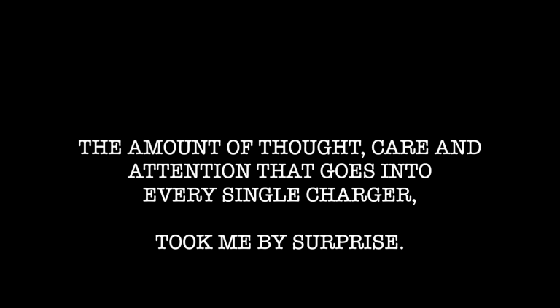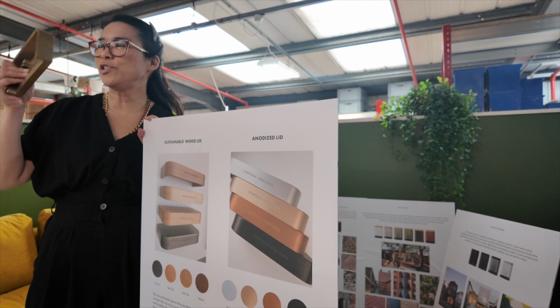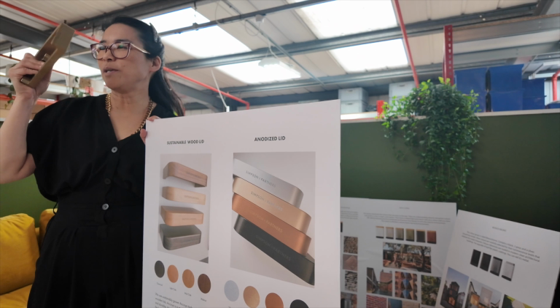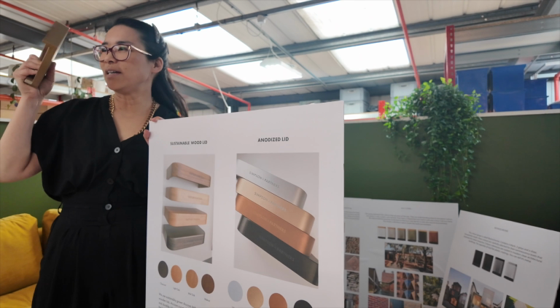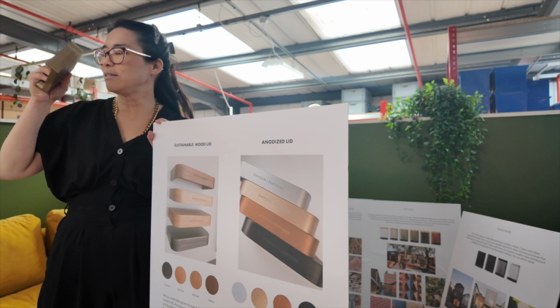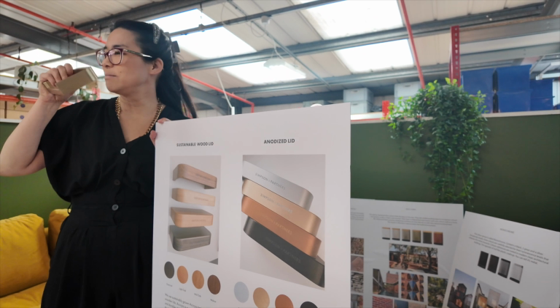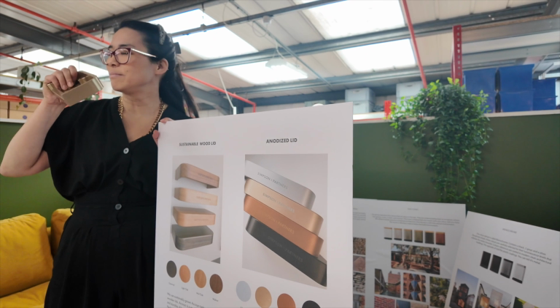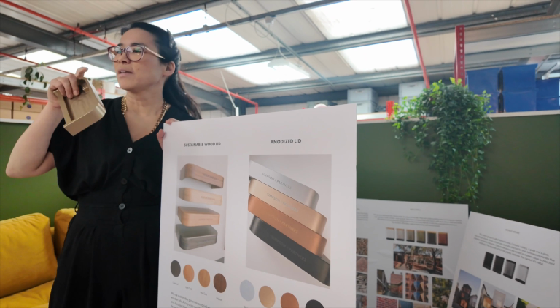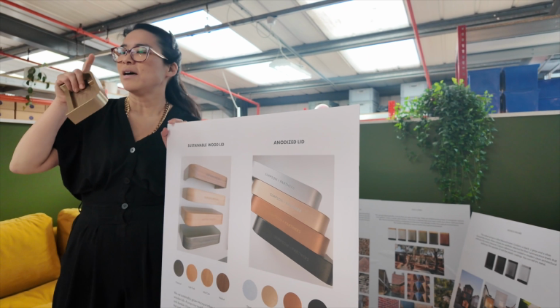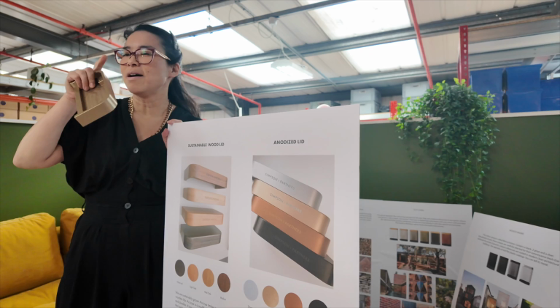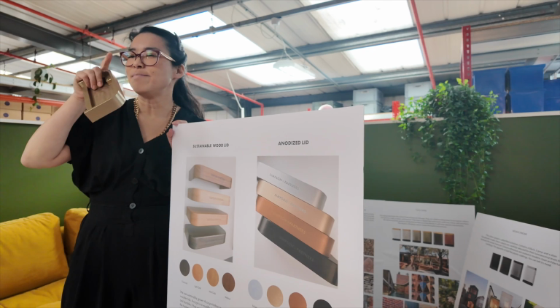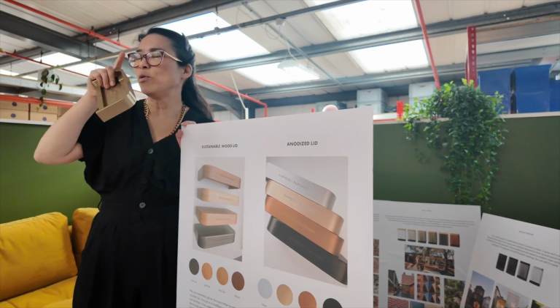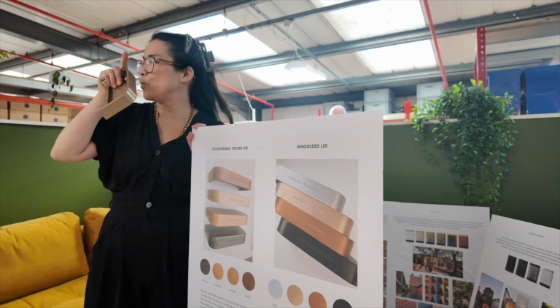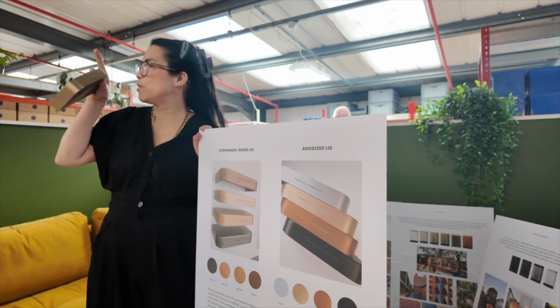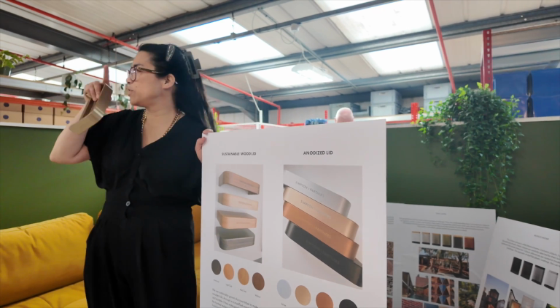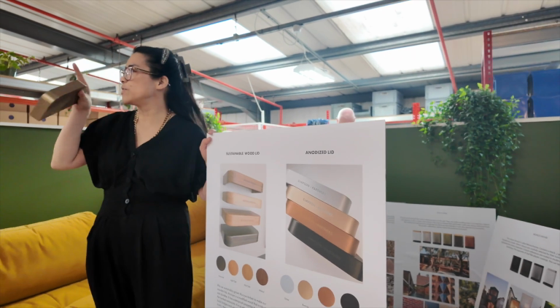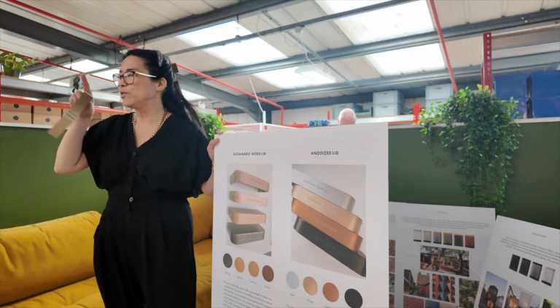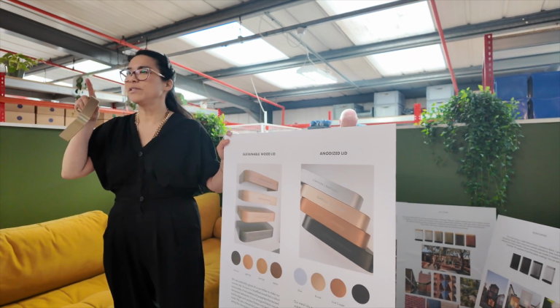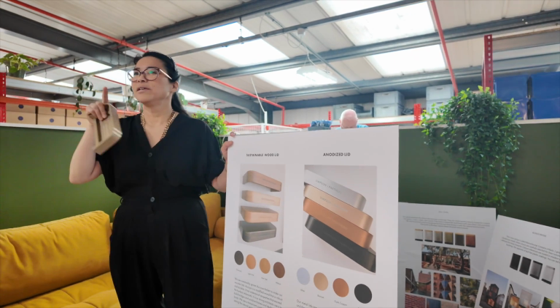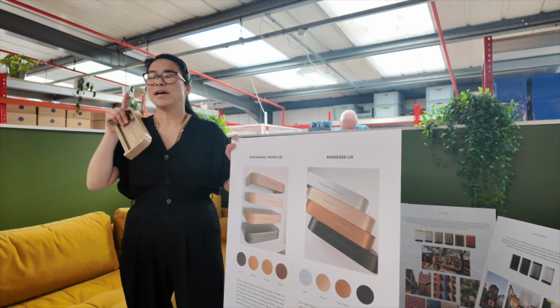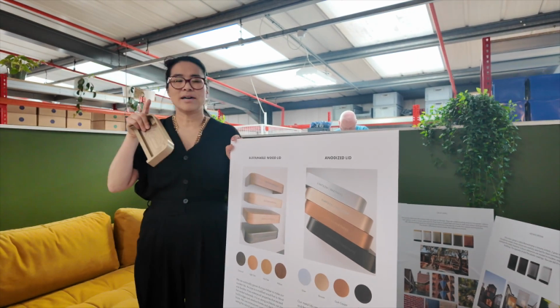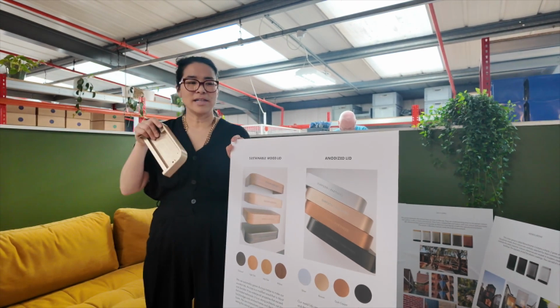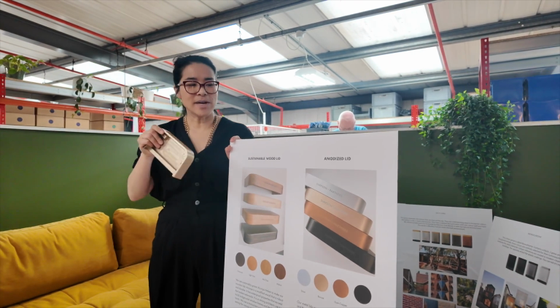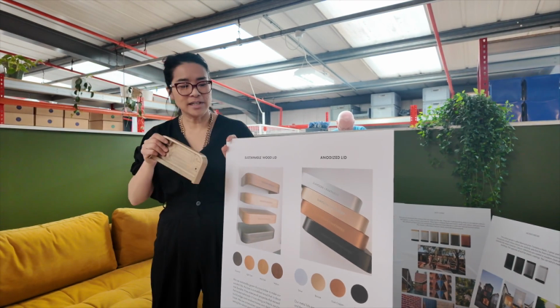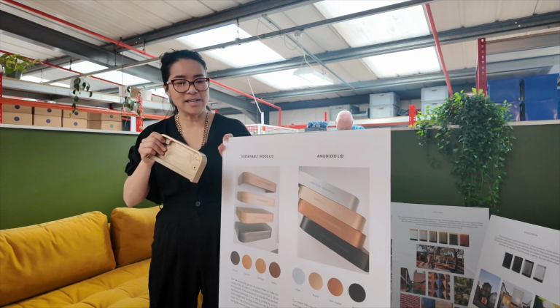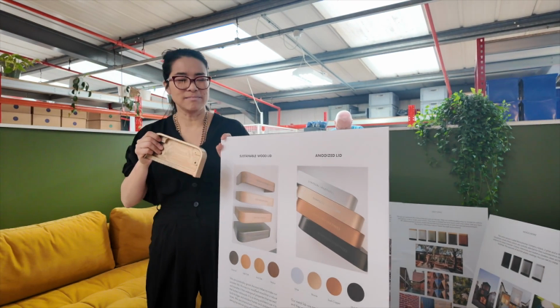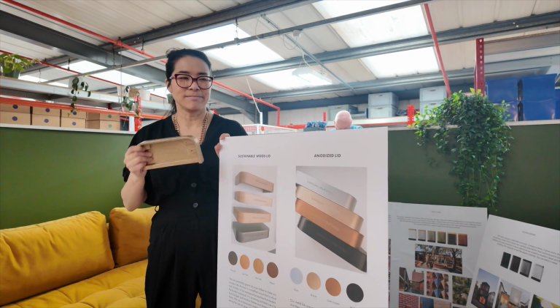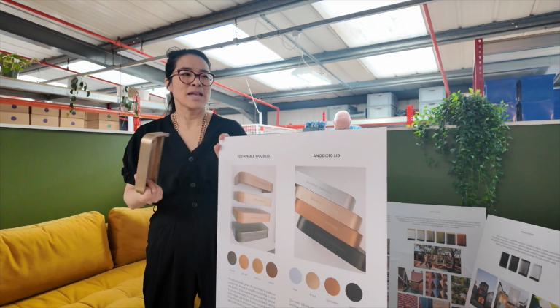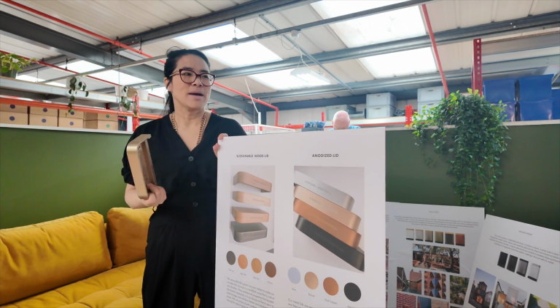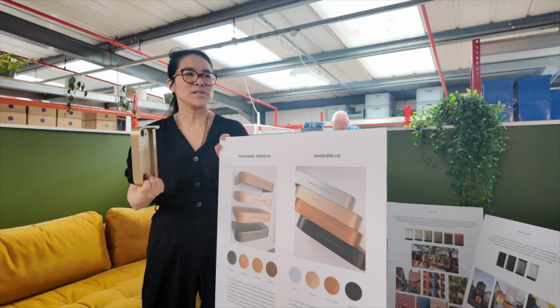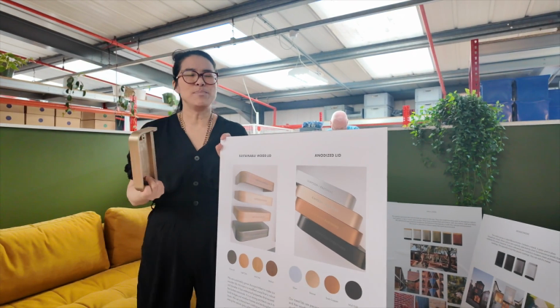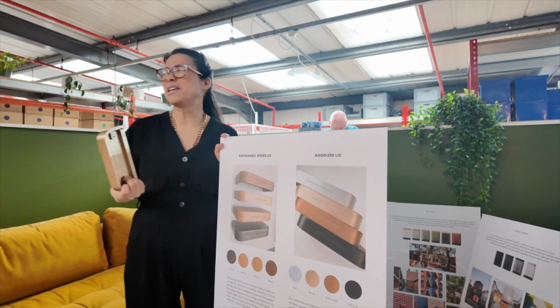The tour continued where we found out about every stage of the manufacturing process and how the colors are chosen for the chargers.